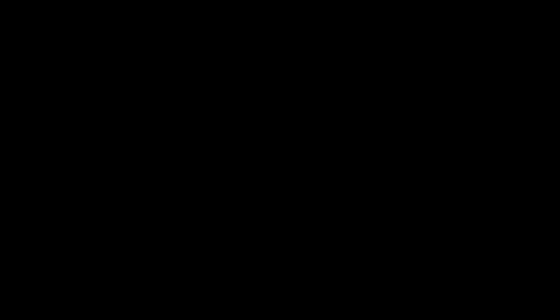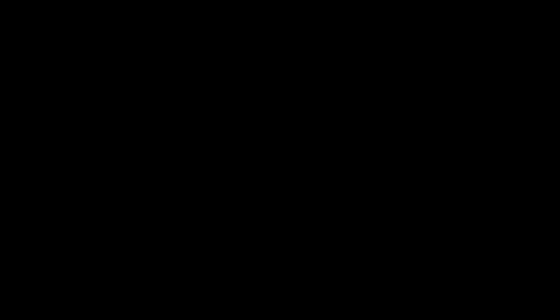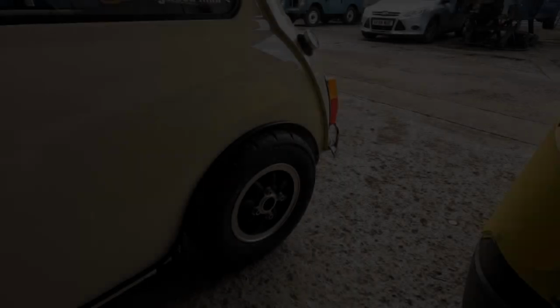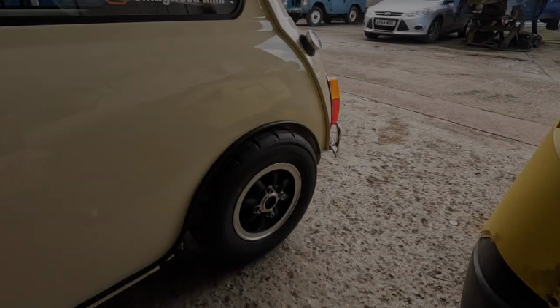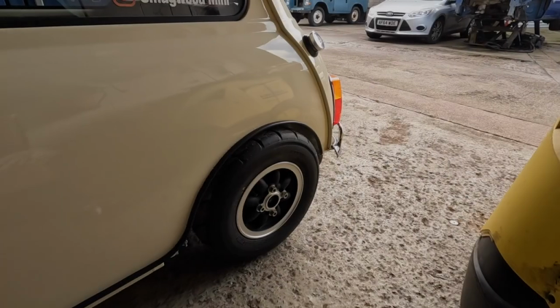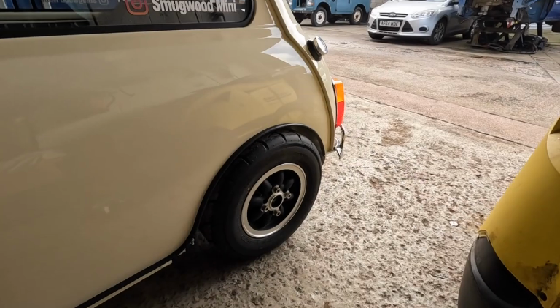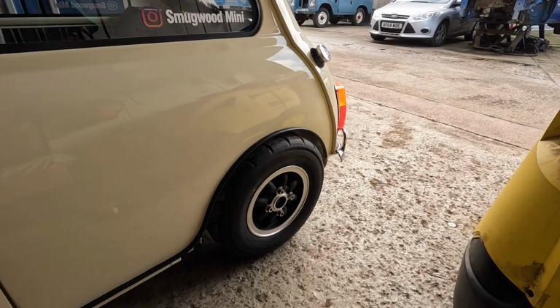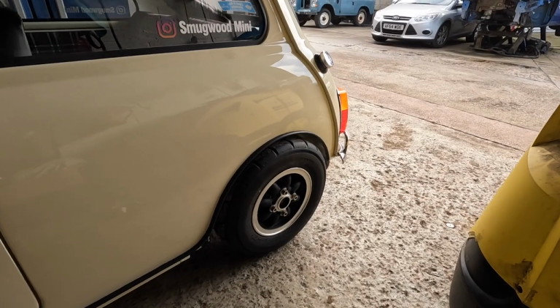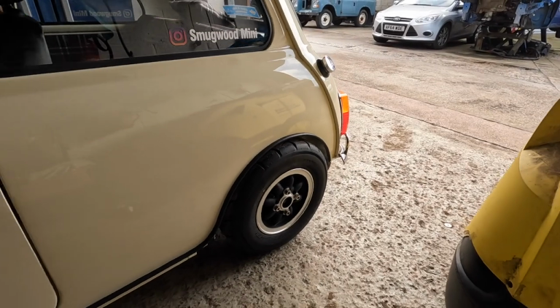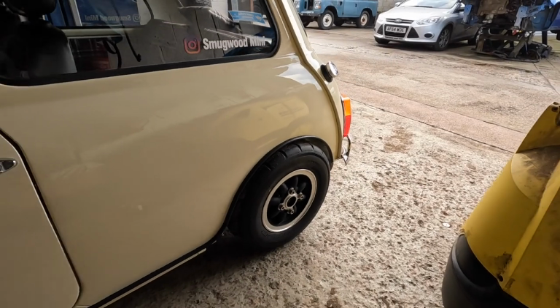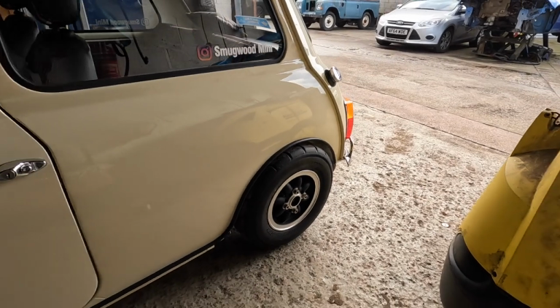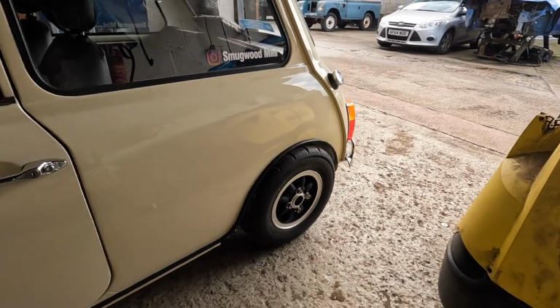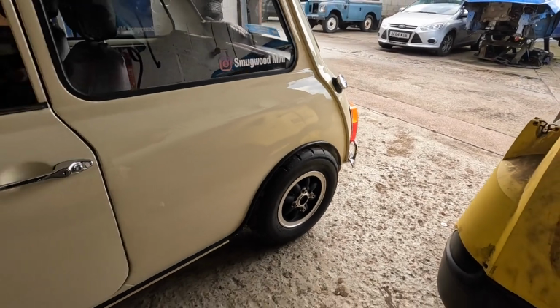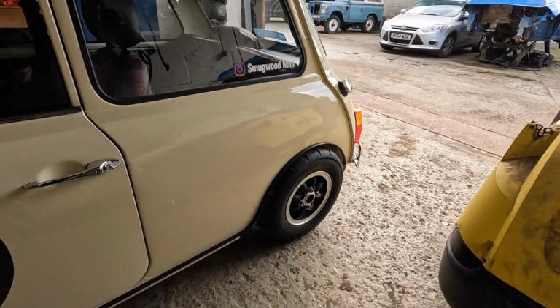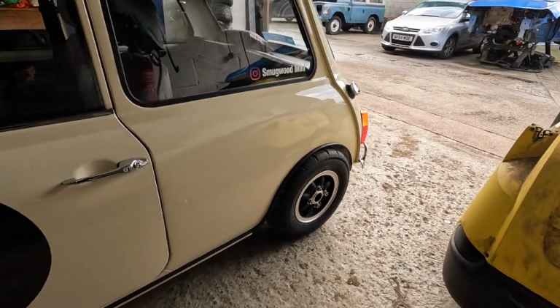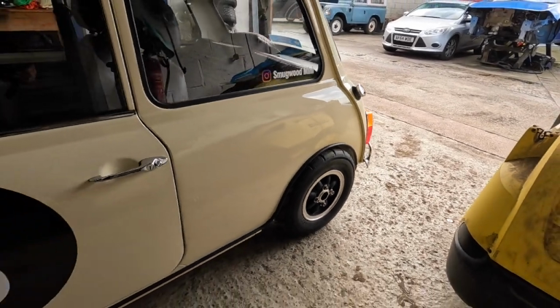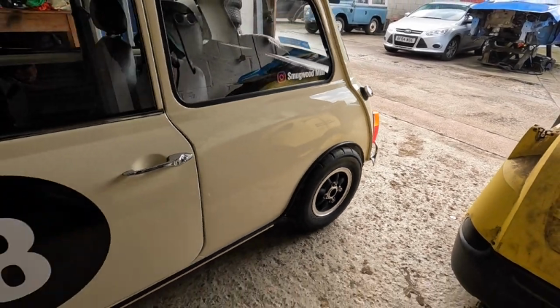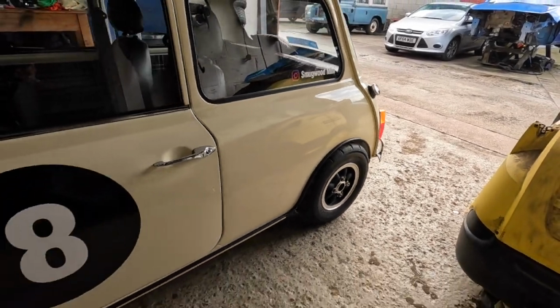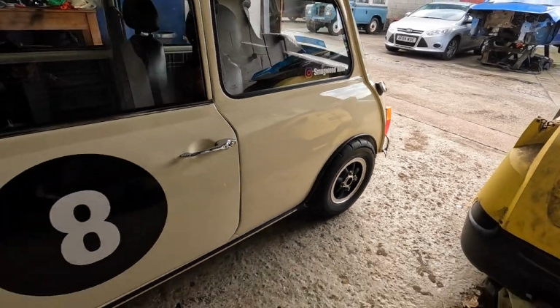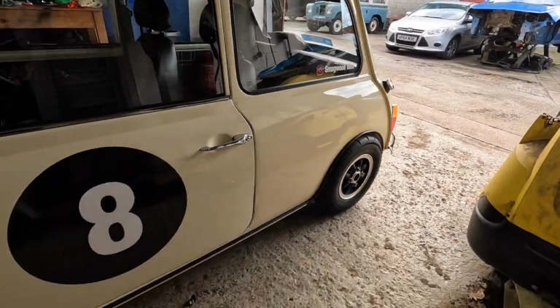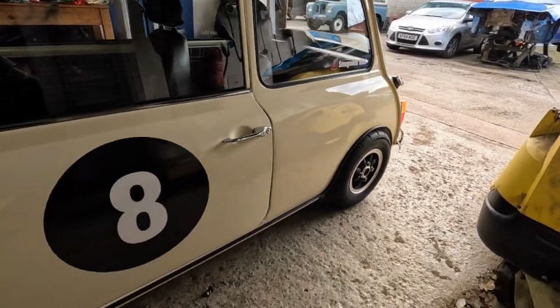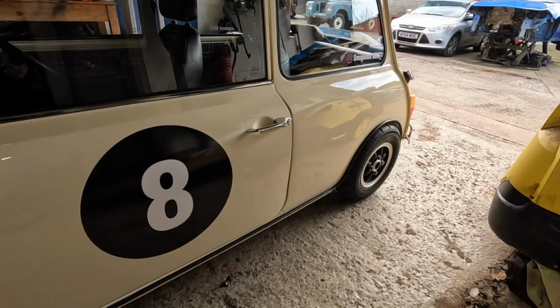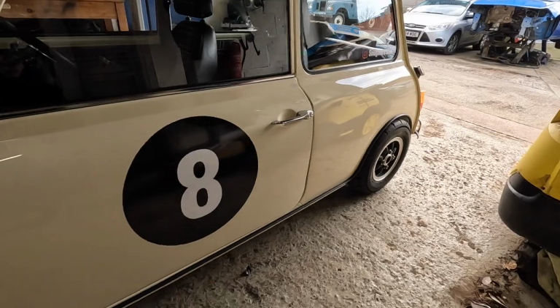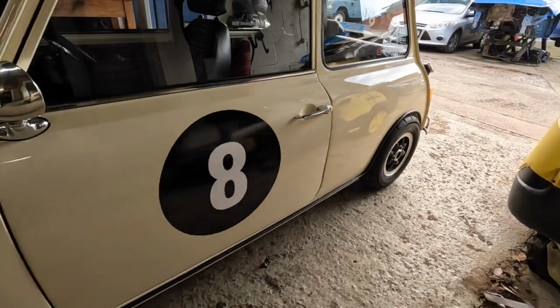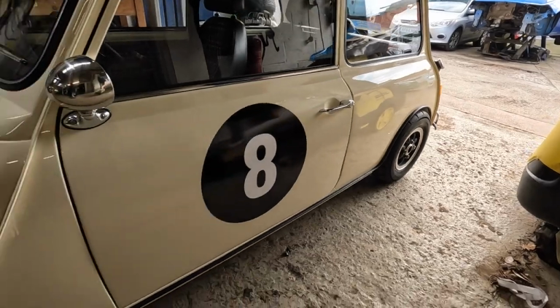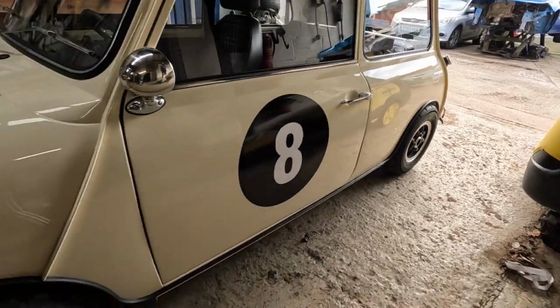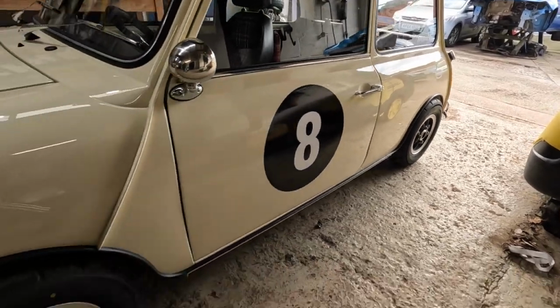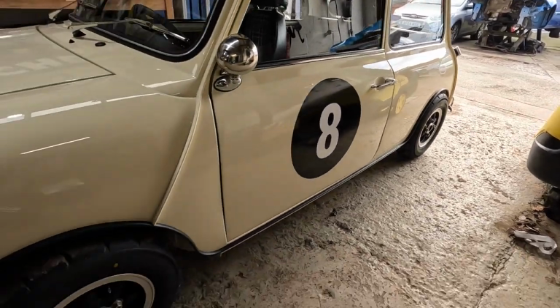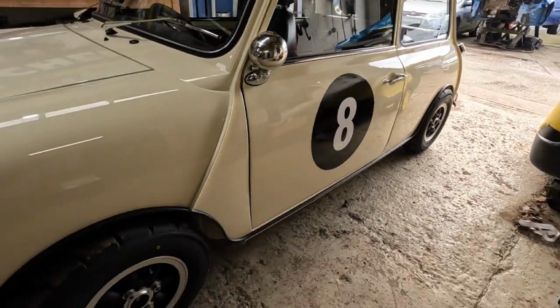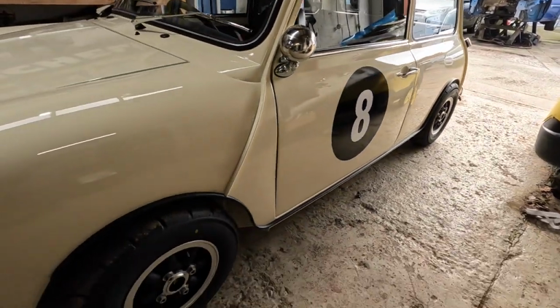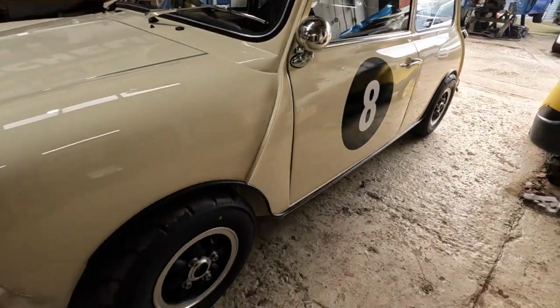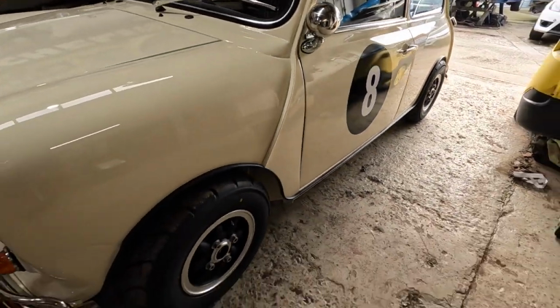You can see here how low the suspension has dropped. This is with the suspension at the lowest setting, which isn't ideal for driving.